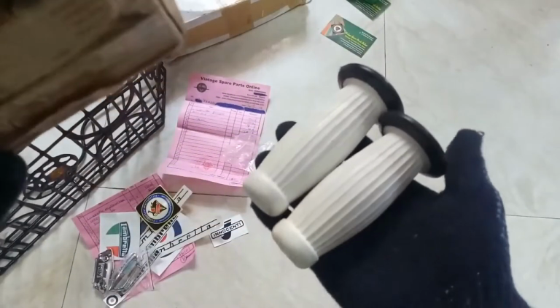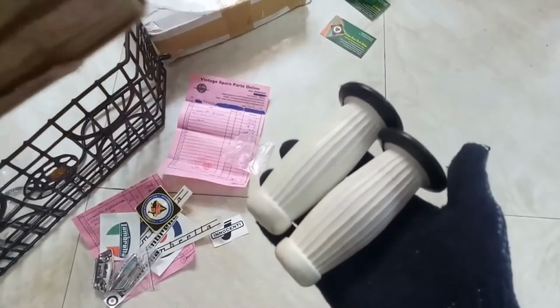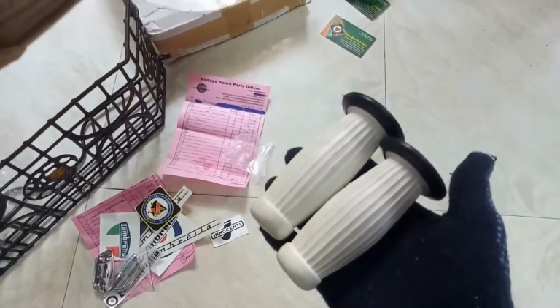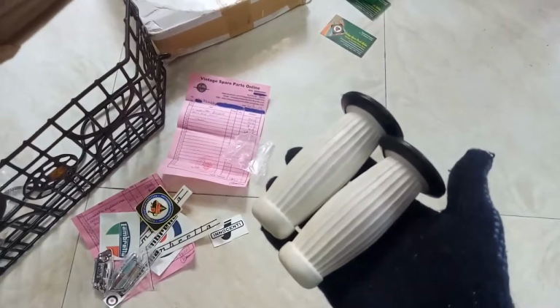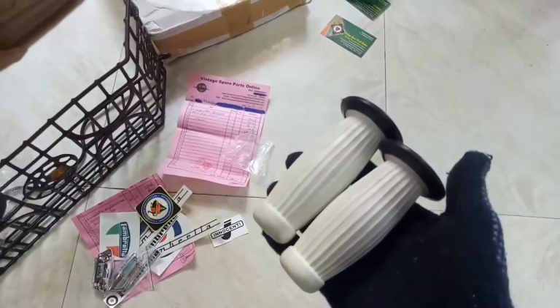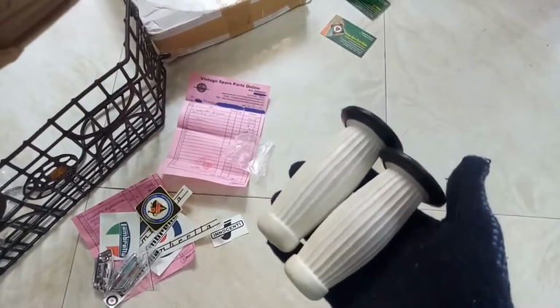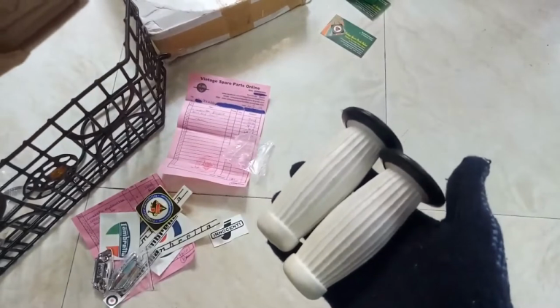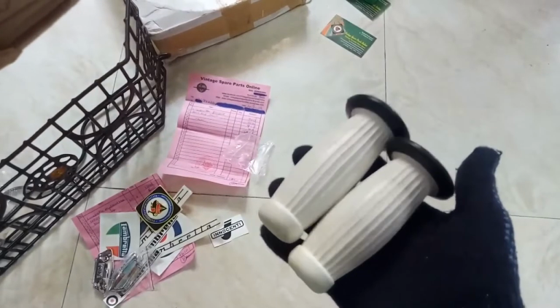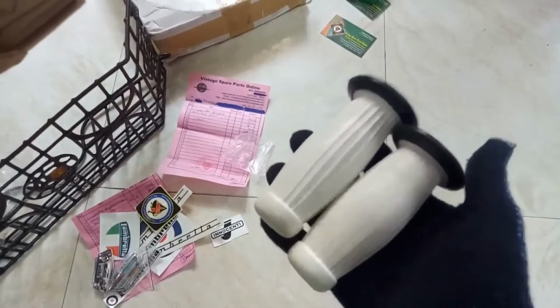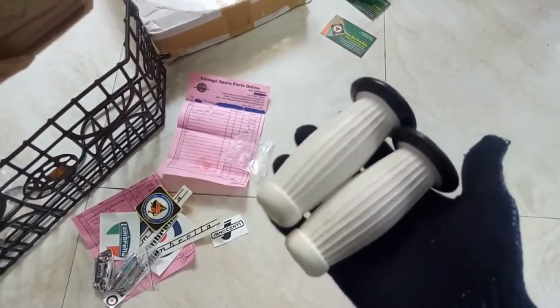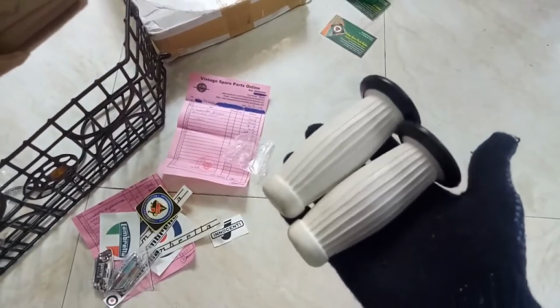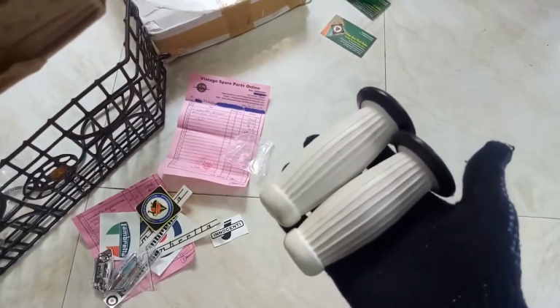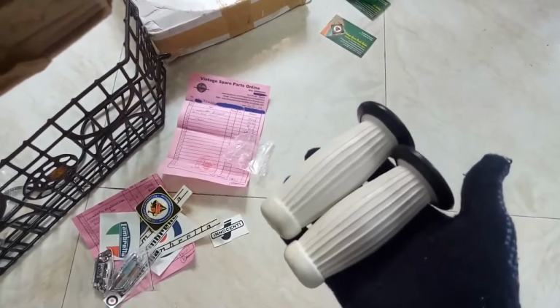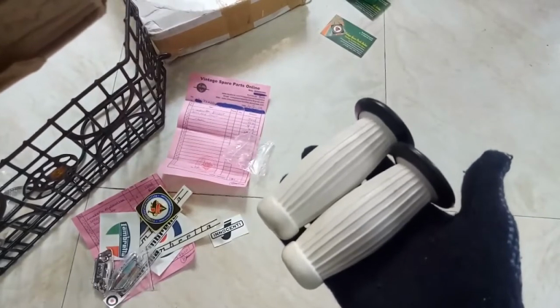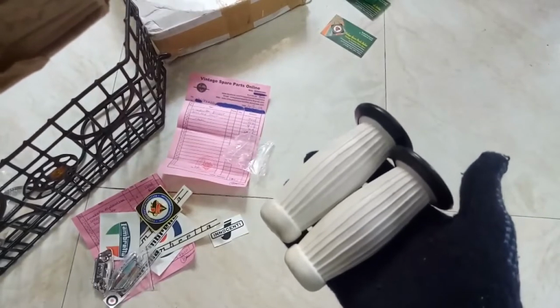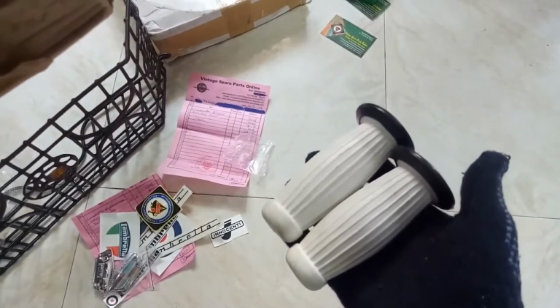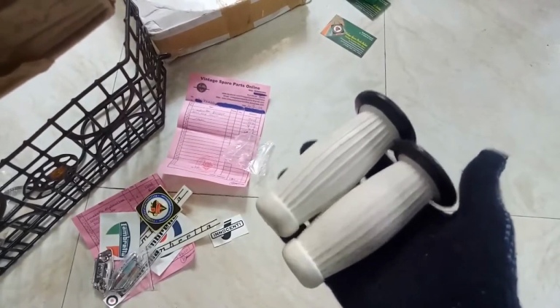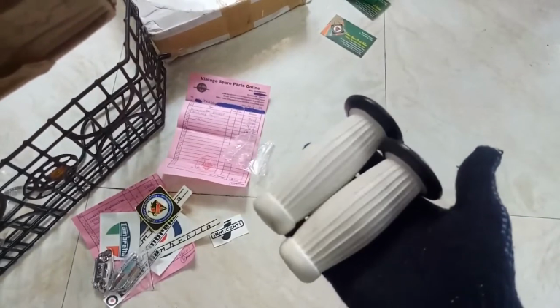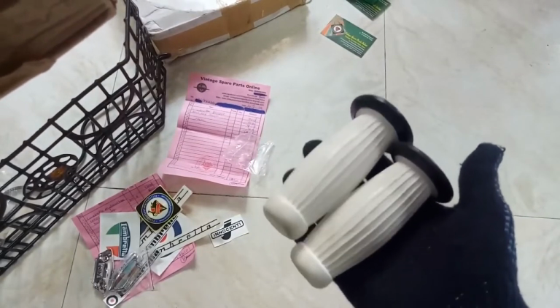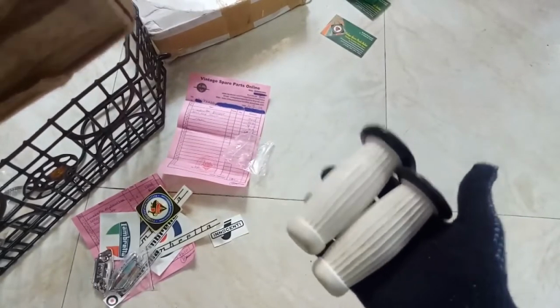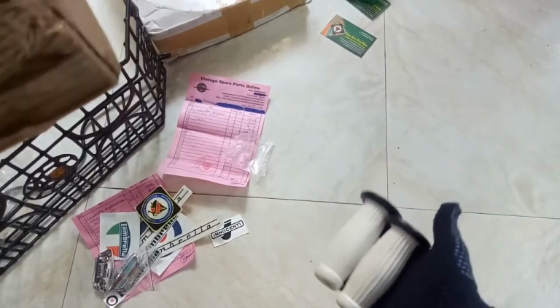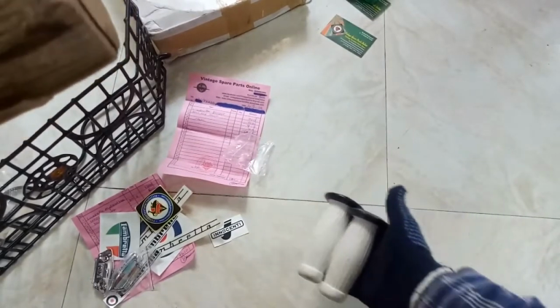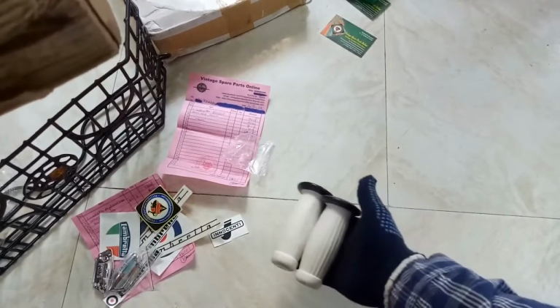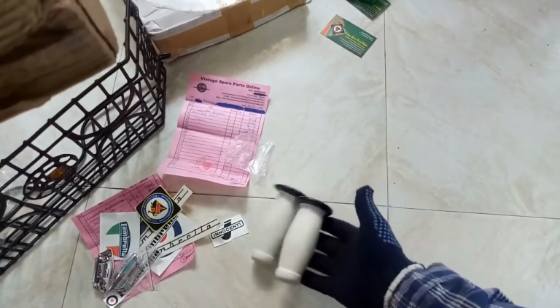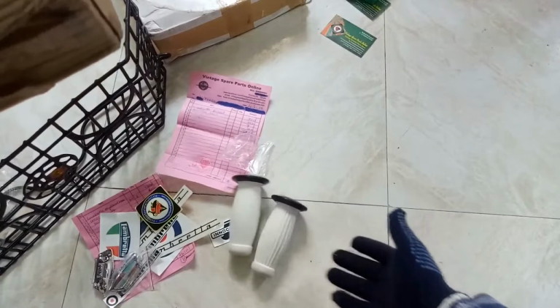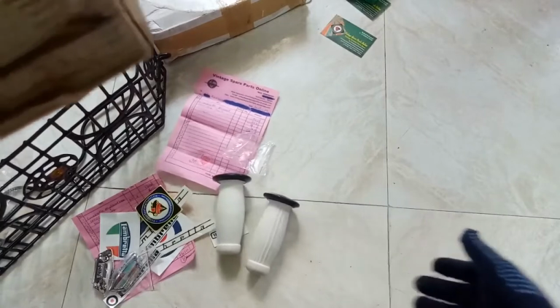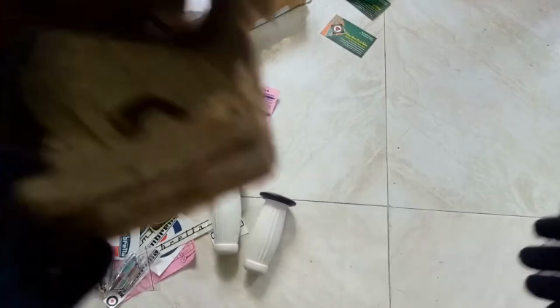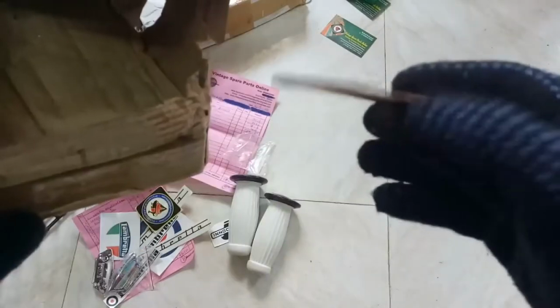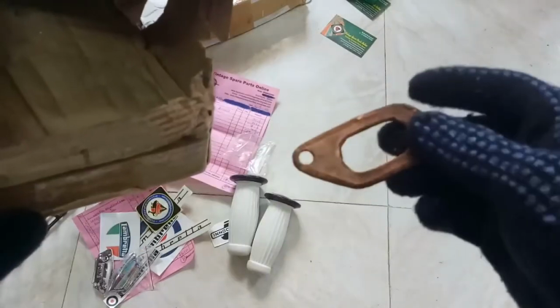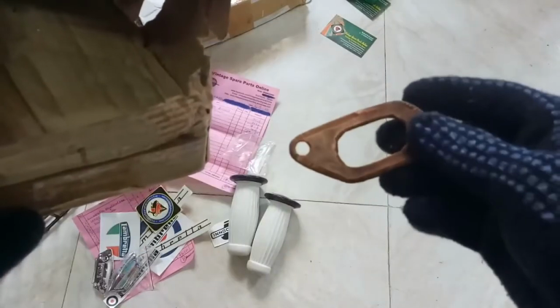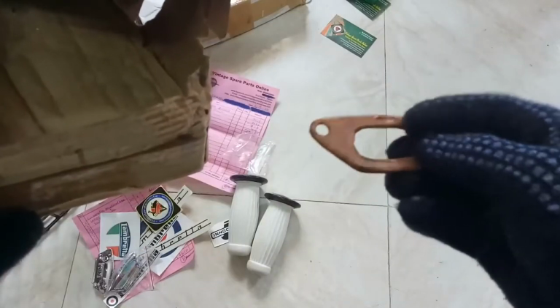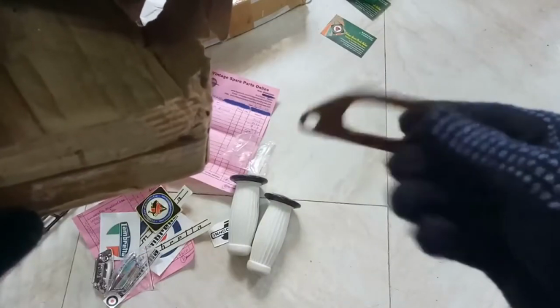These are the hand grips — balloon hand grips. This is silencer packing.